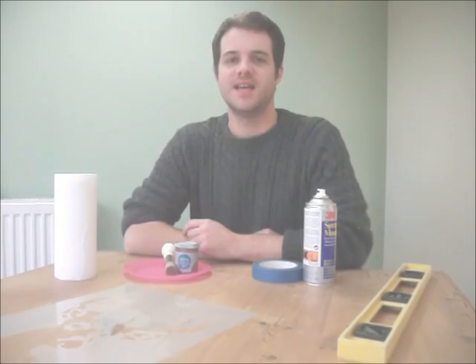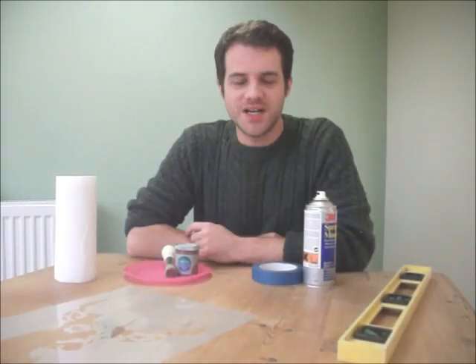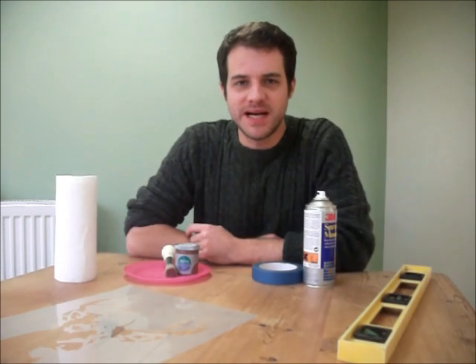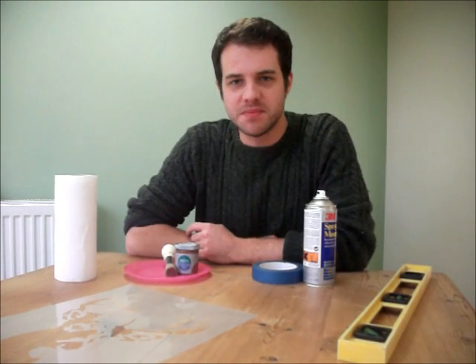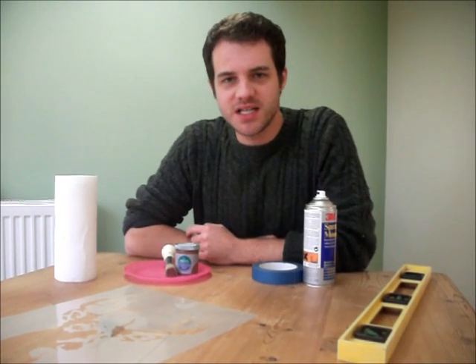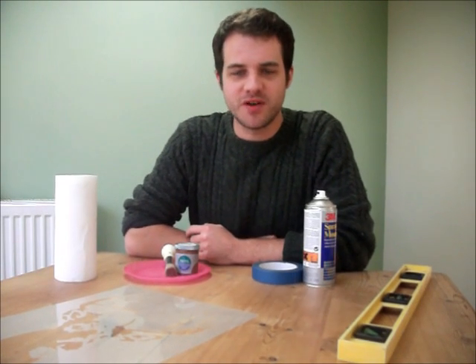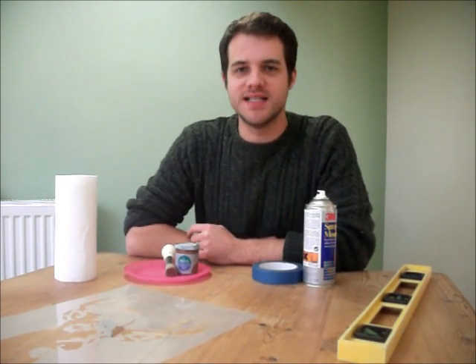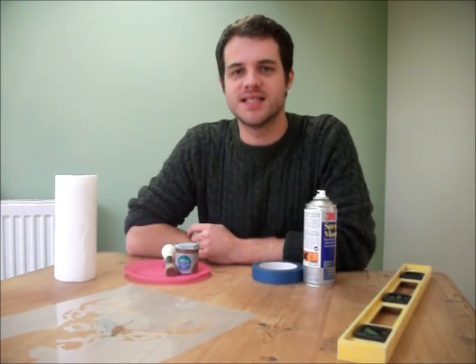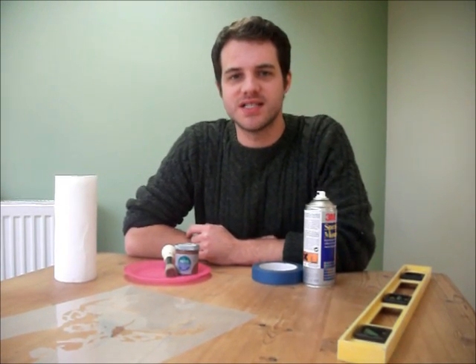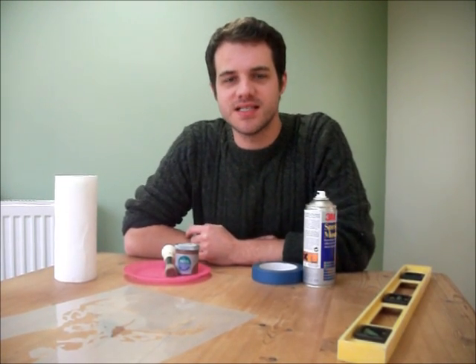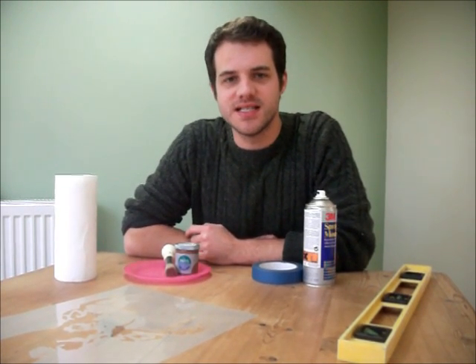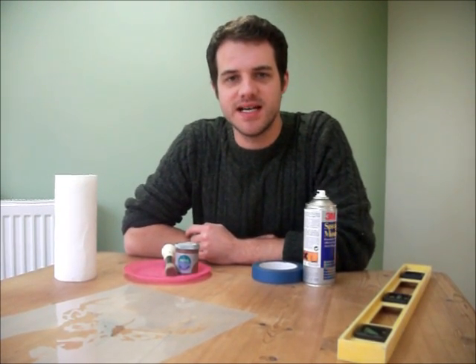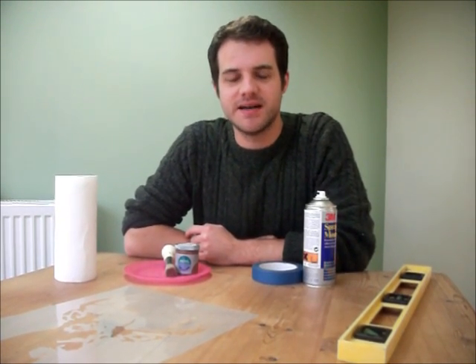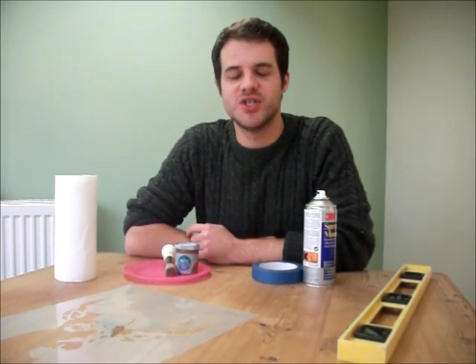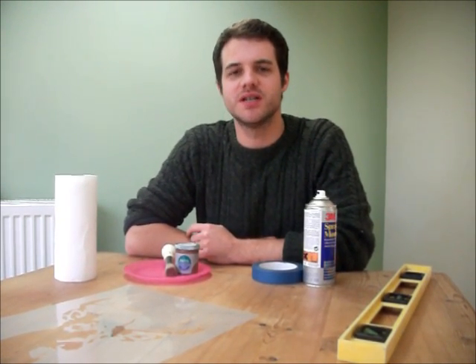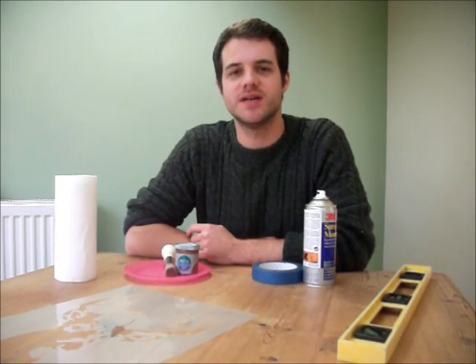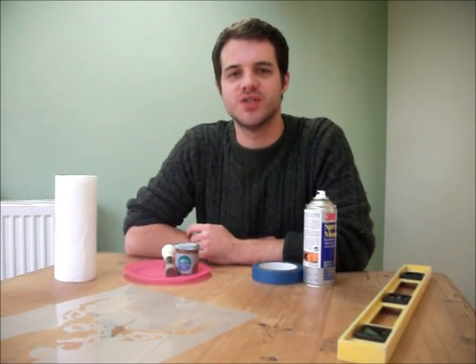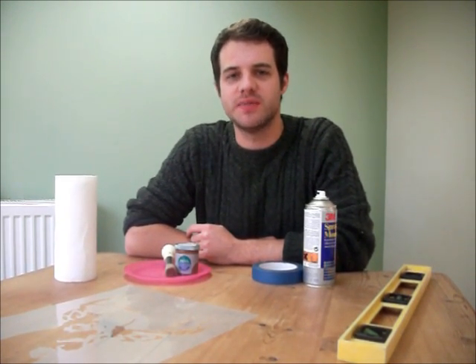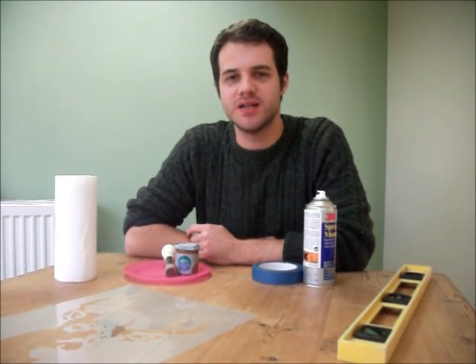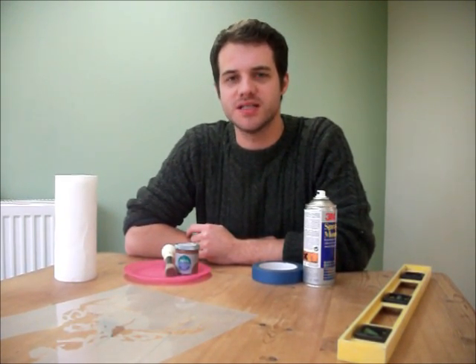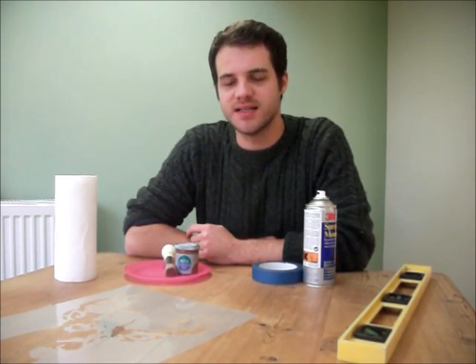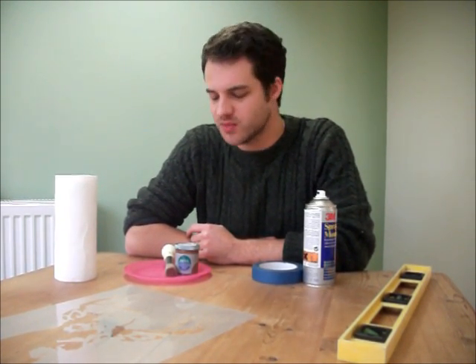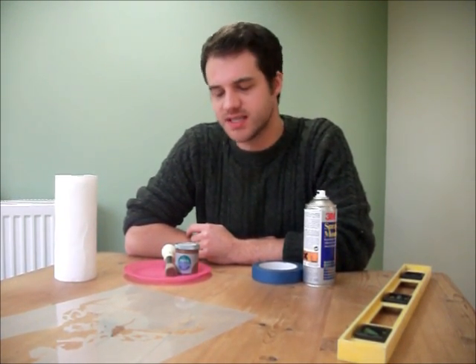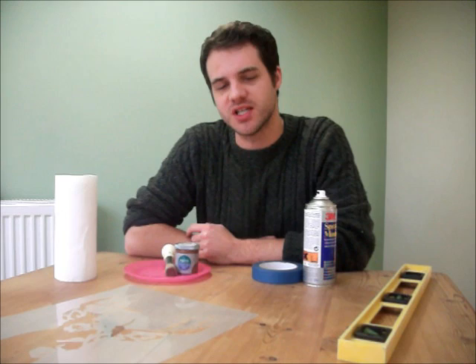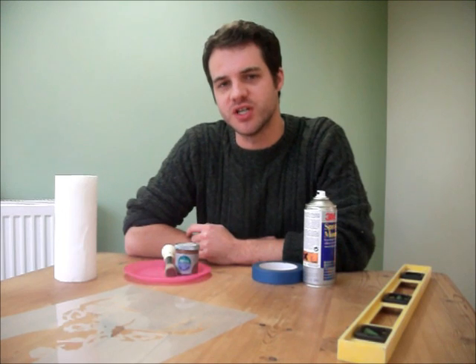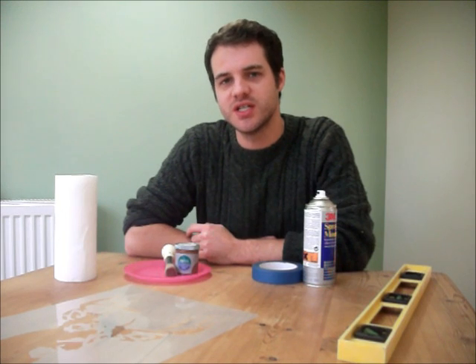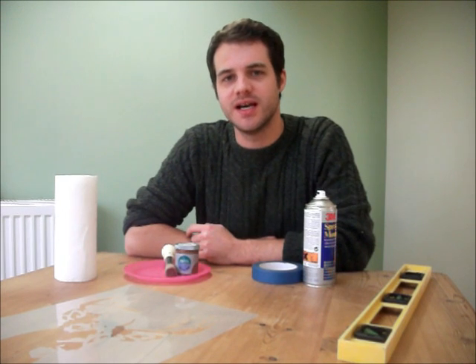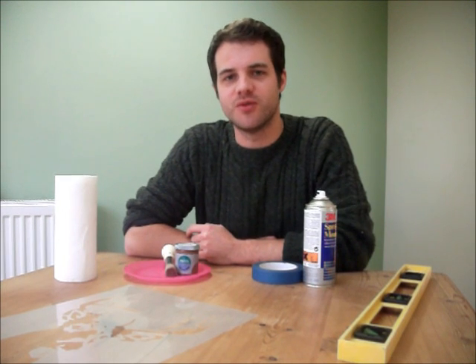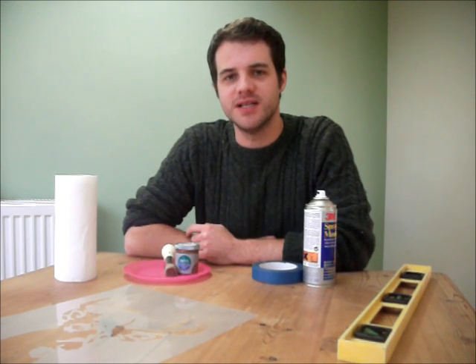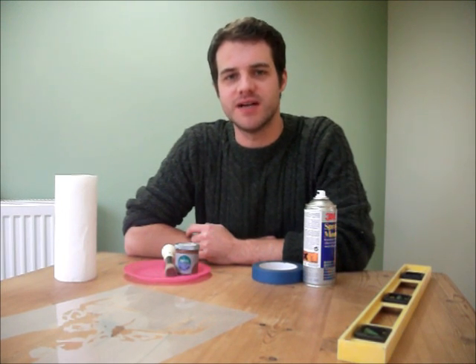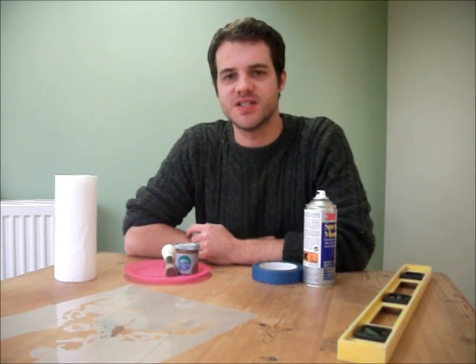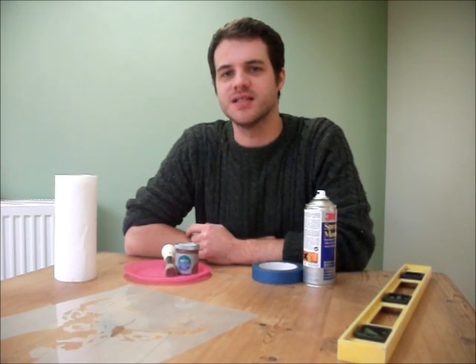Hello, my name is Marcus from Ideal Stencils and today I am going to be showing you how to paint your stencil with a stencil brush and get really great results.